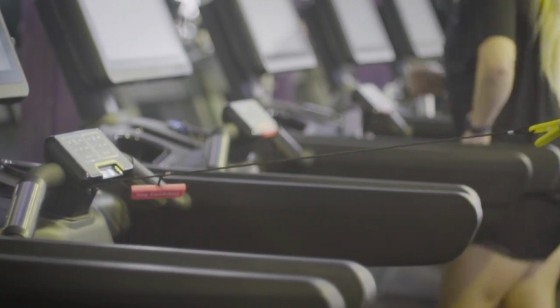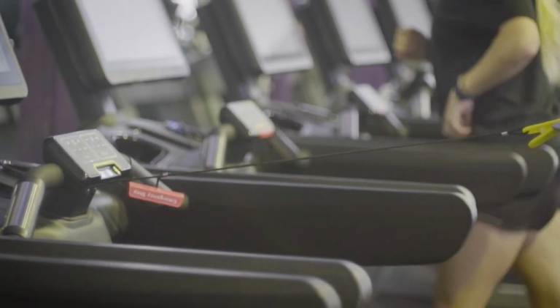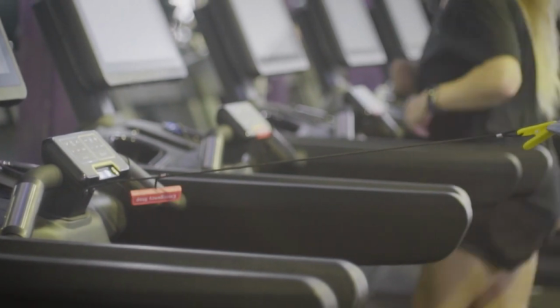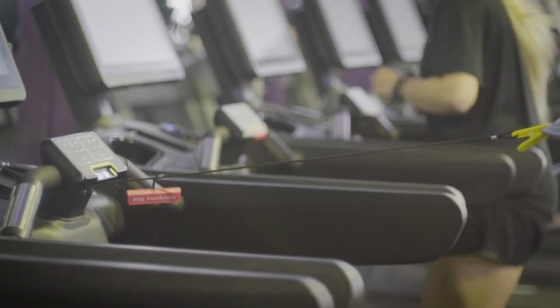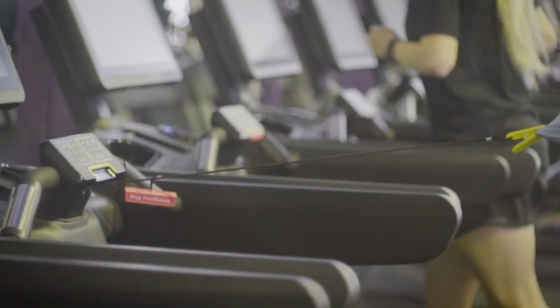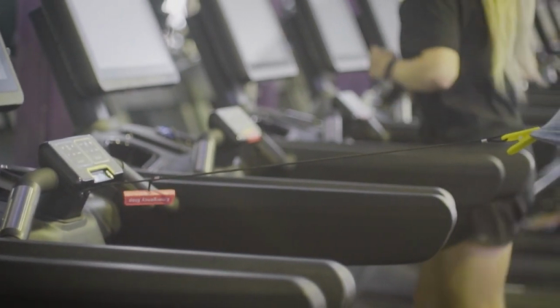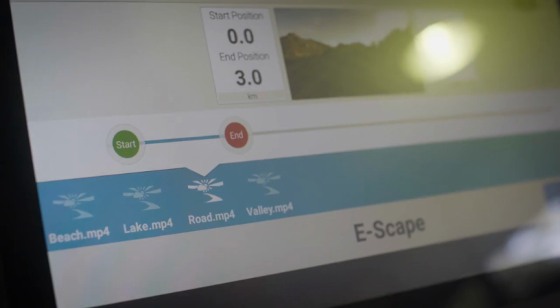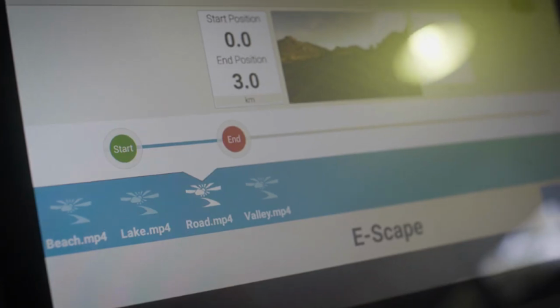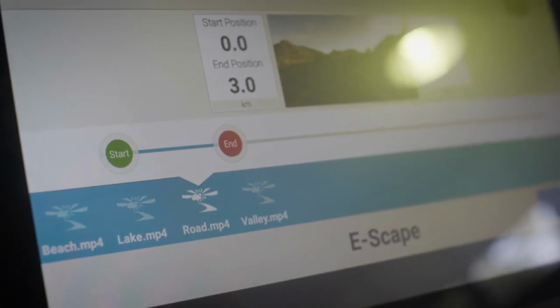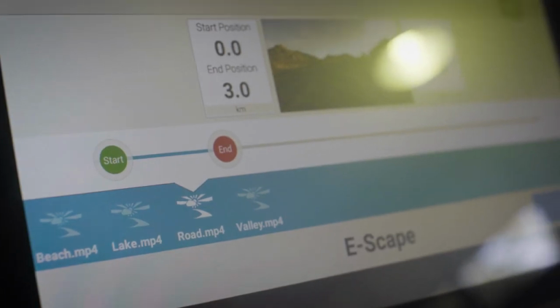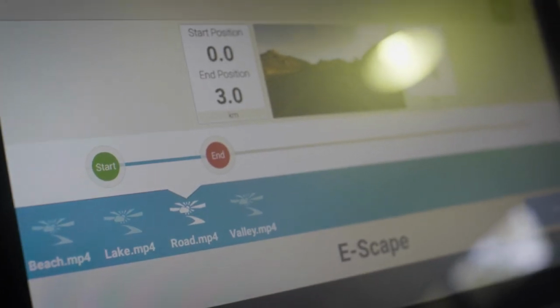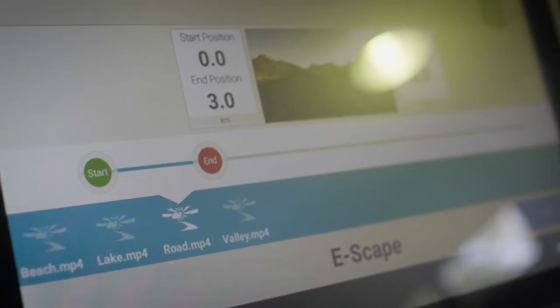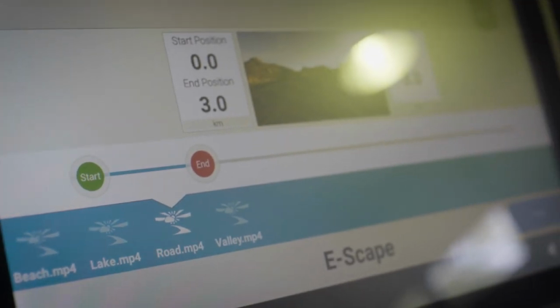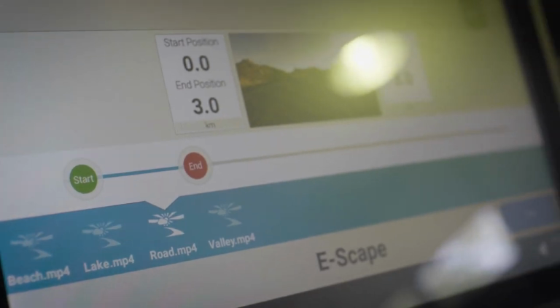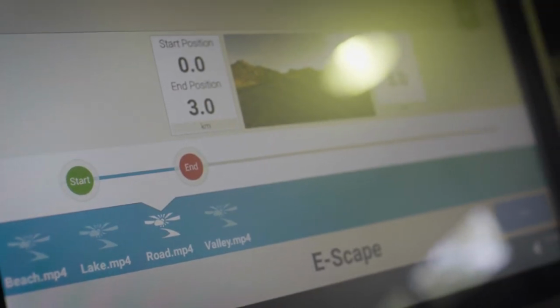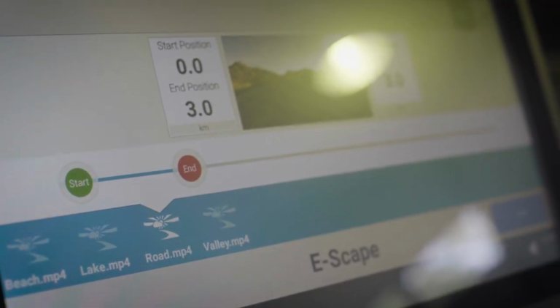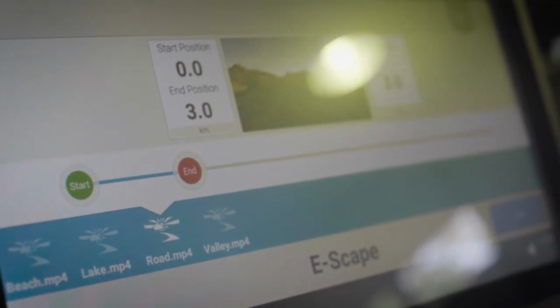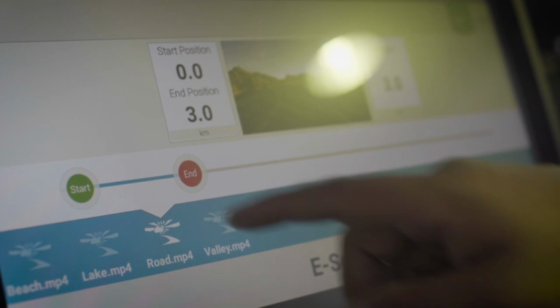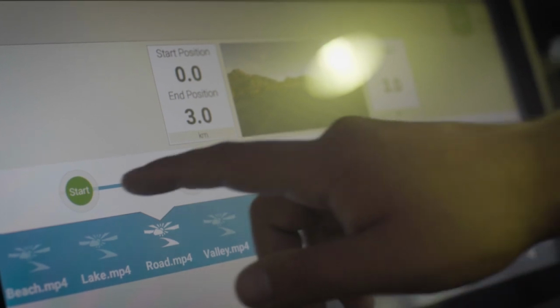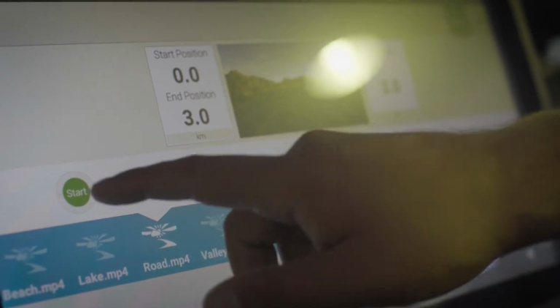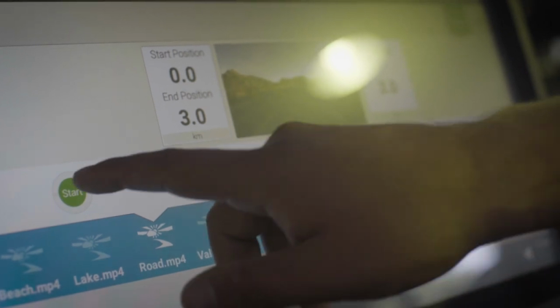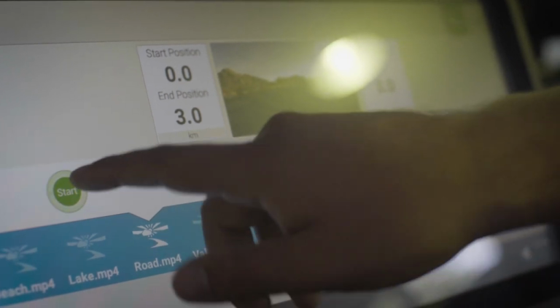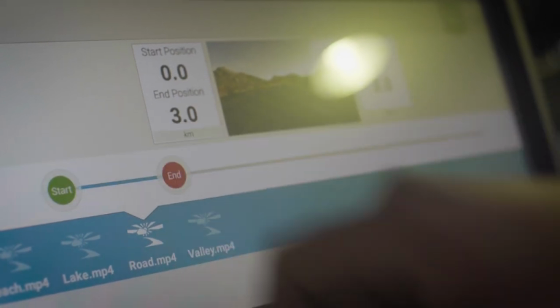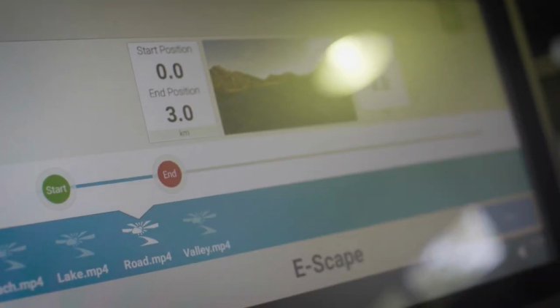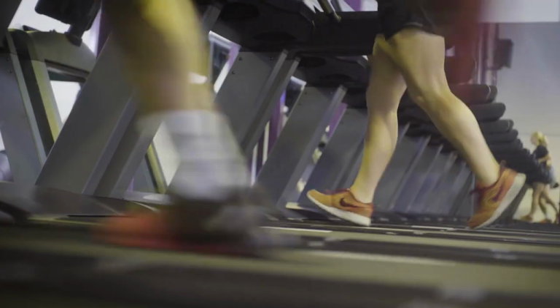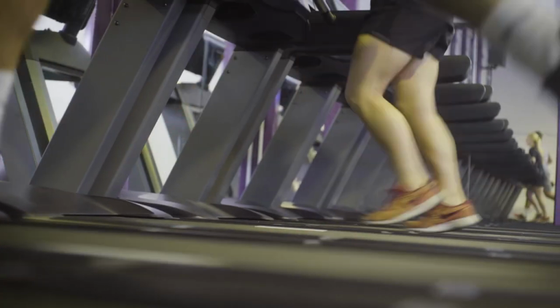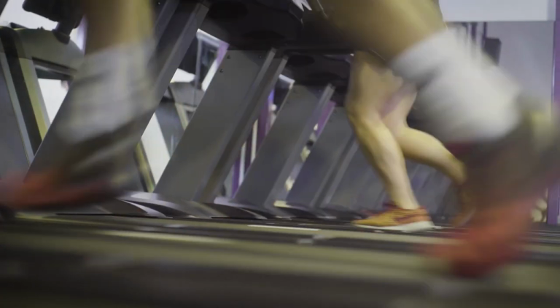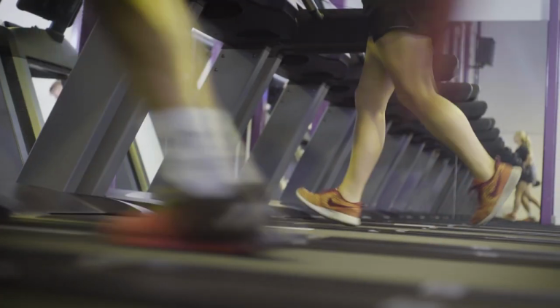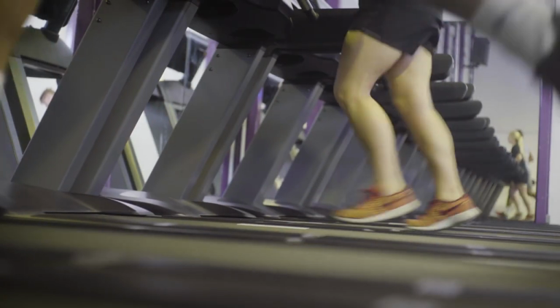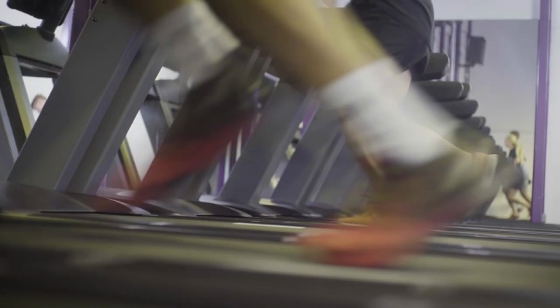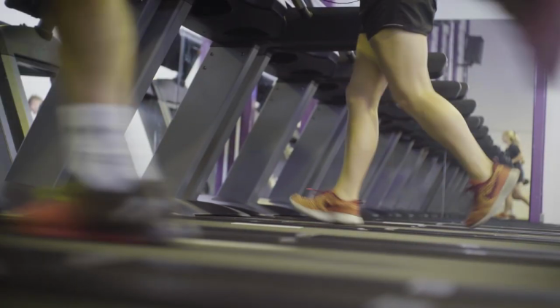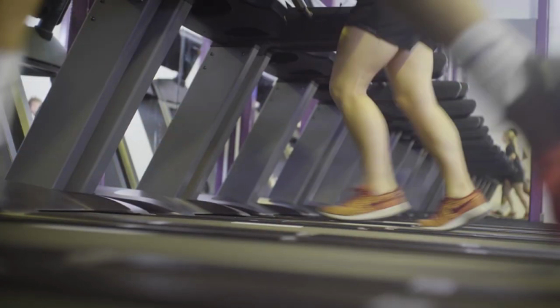There are some neat features such as internet connection, virtual training and social media access. But please remember to log off when you are finished using the treadmill.